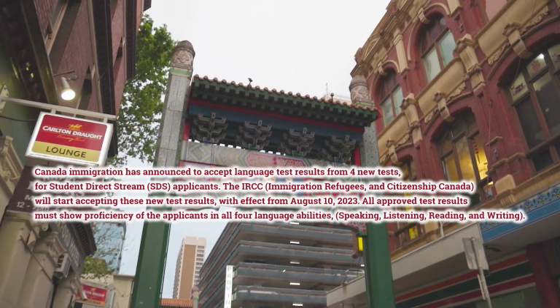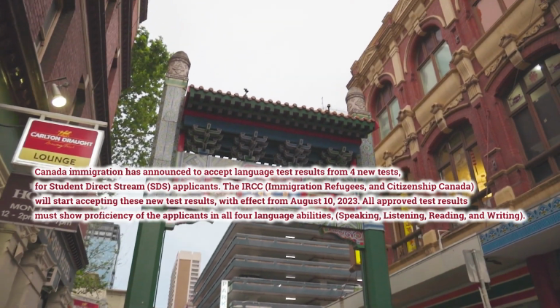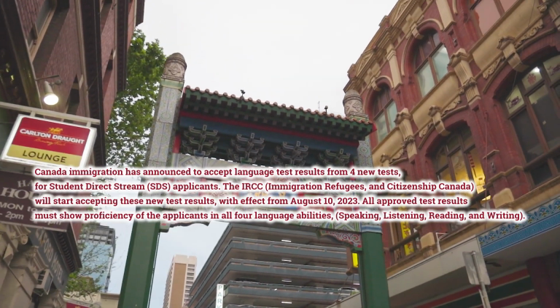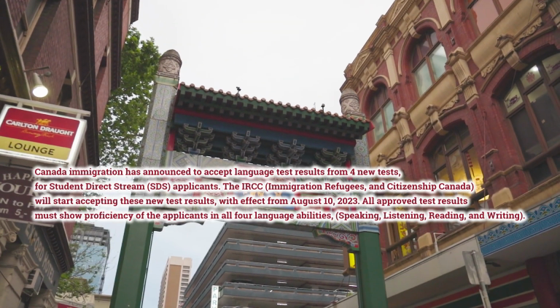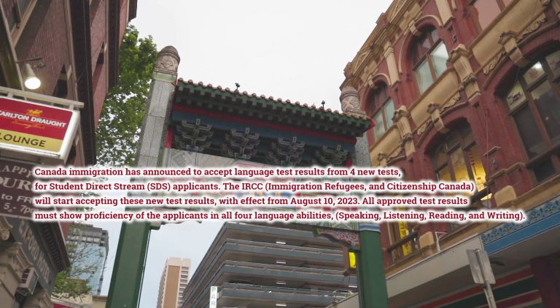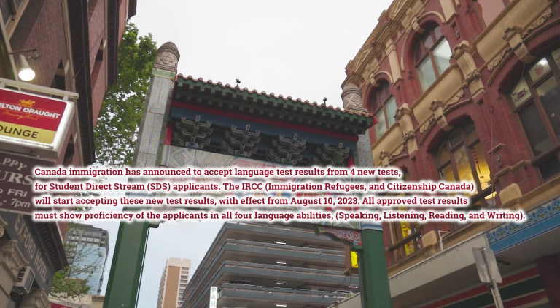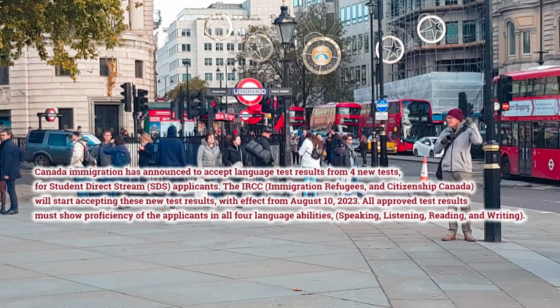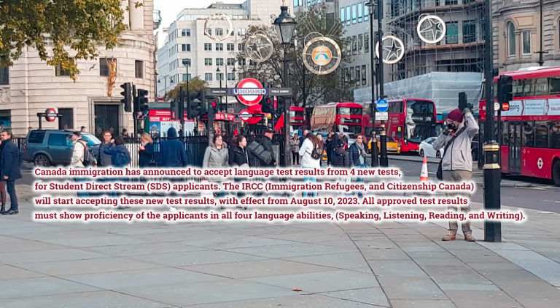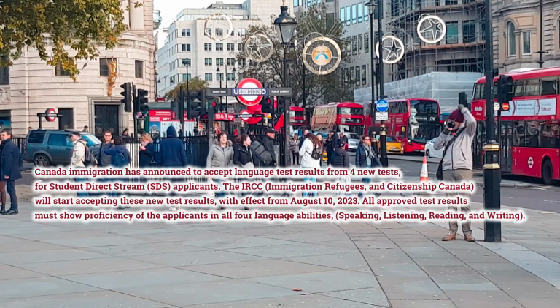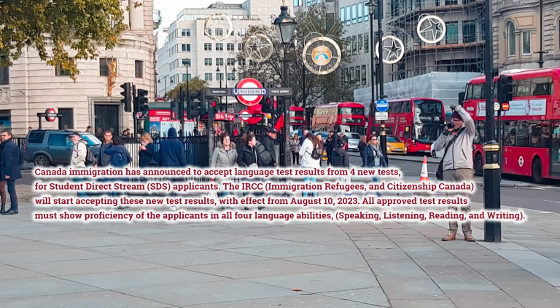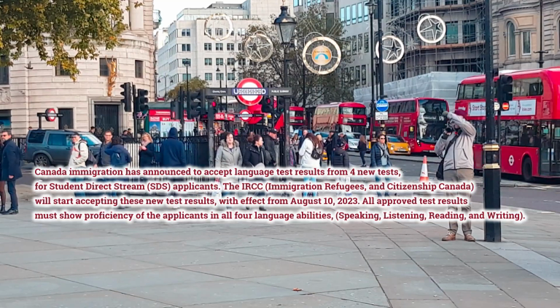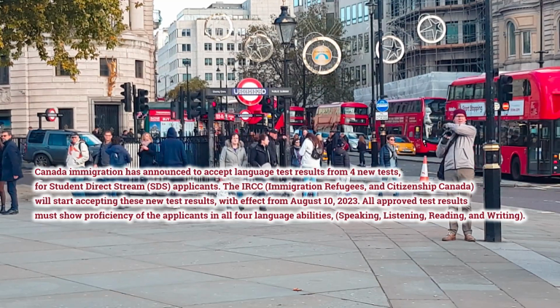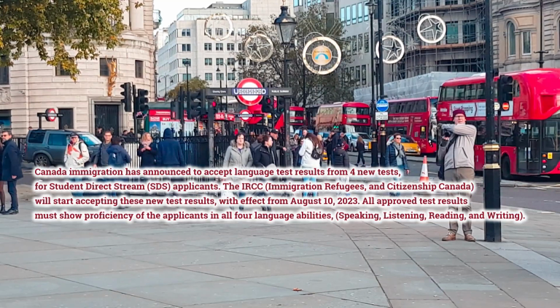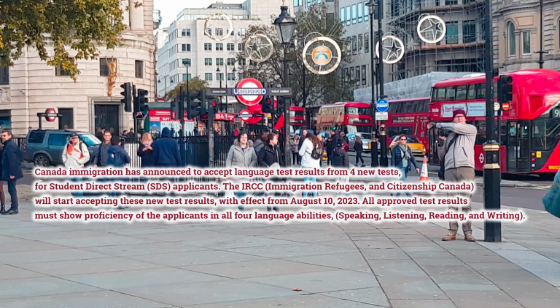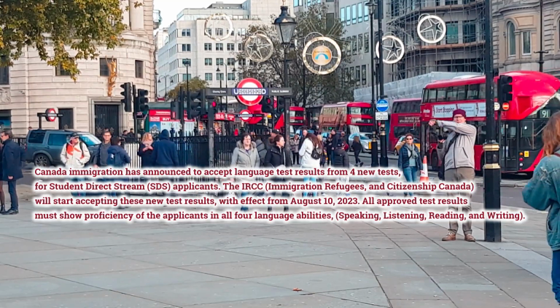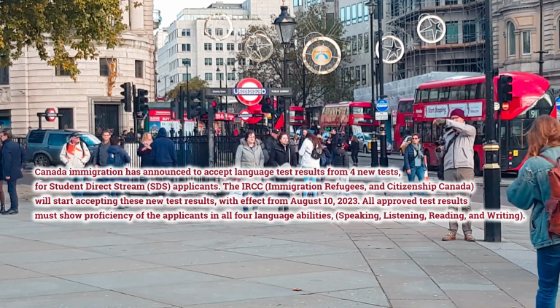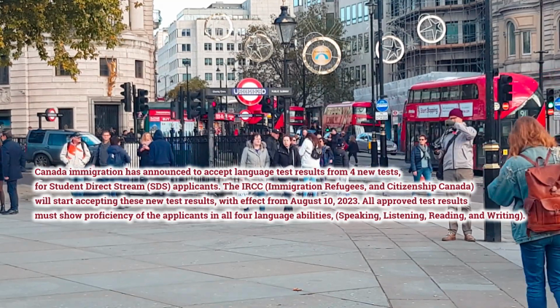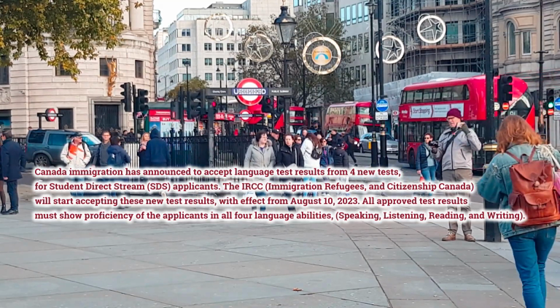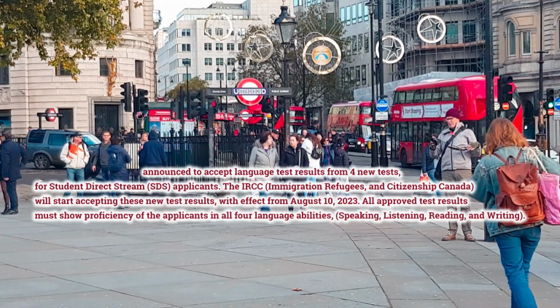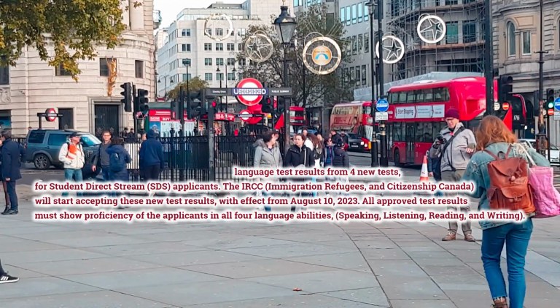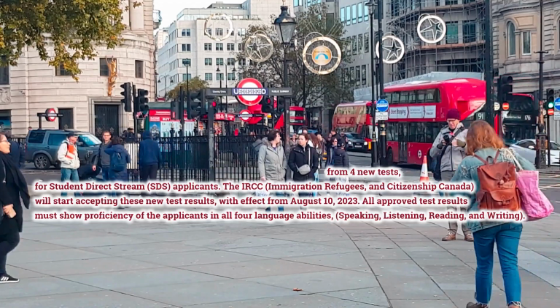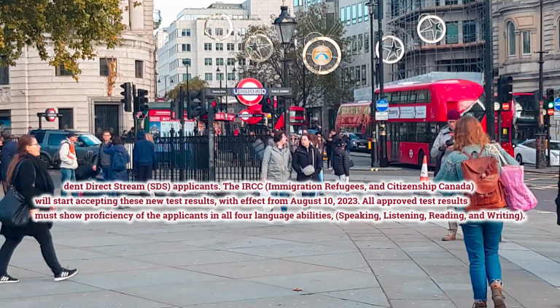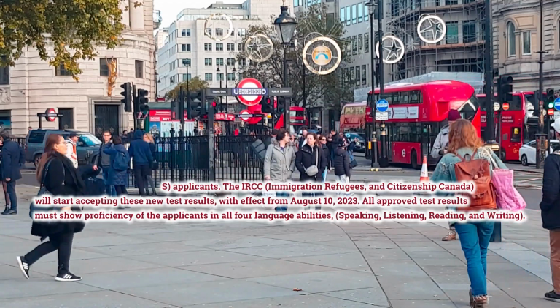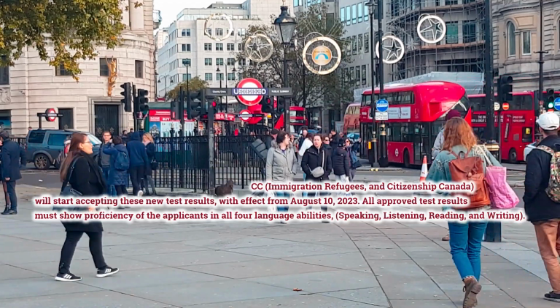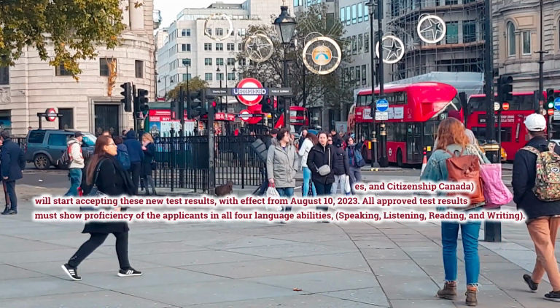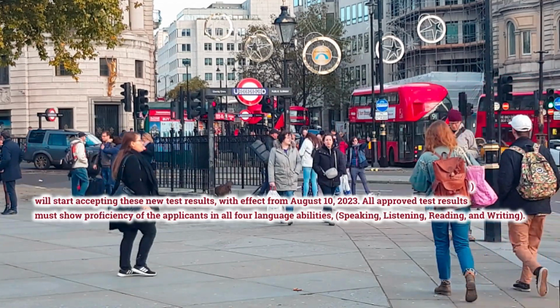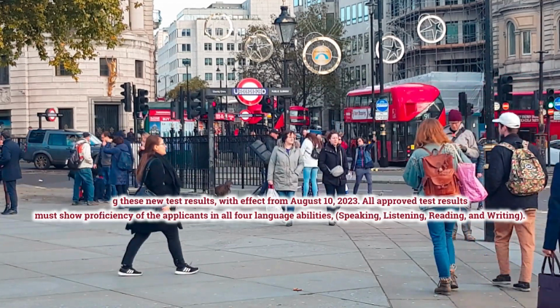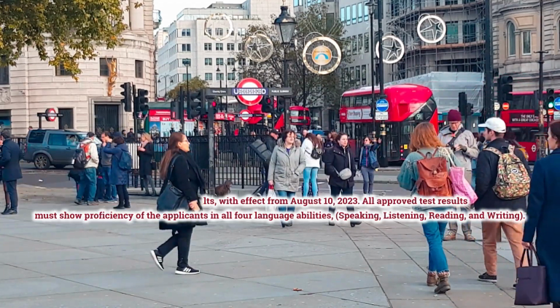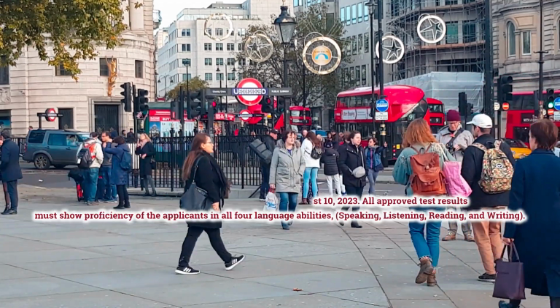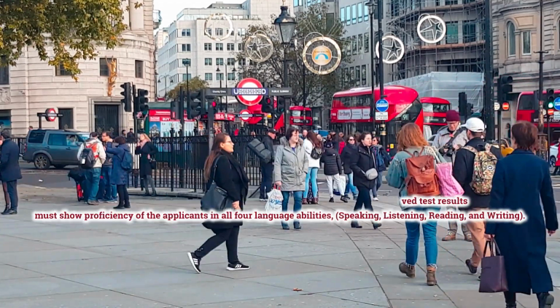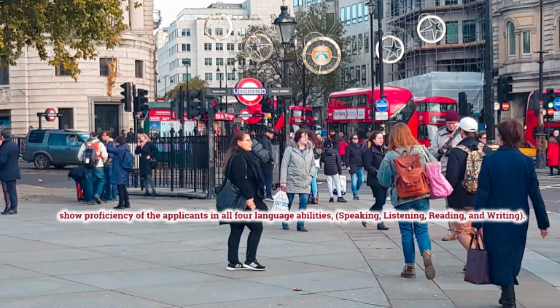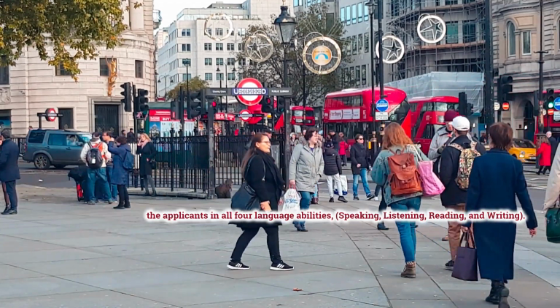All approved test results must show proficiency of the applicants in all four language abilities: speaking, listening, reading, and writing.